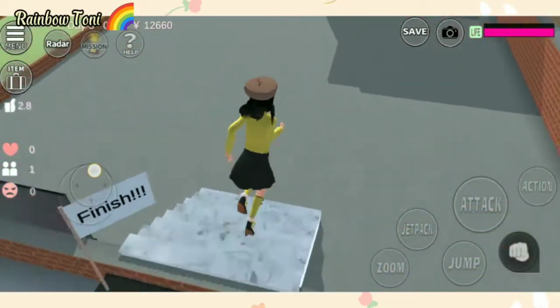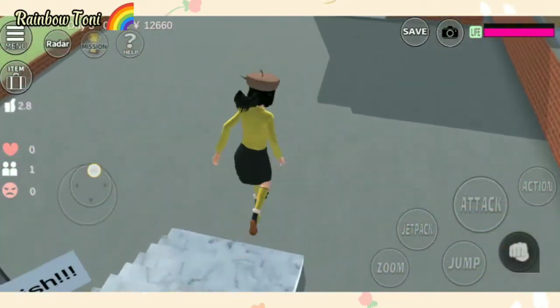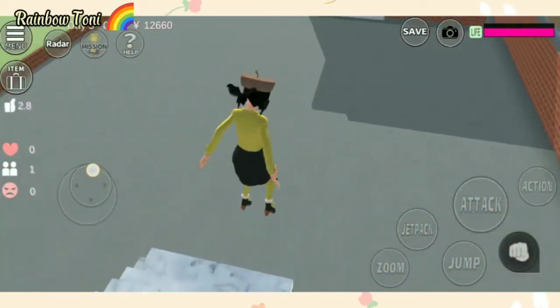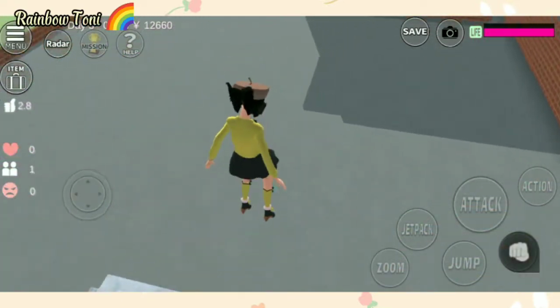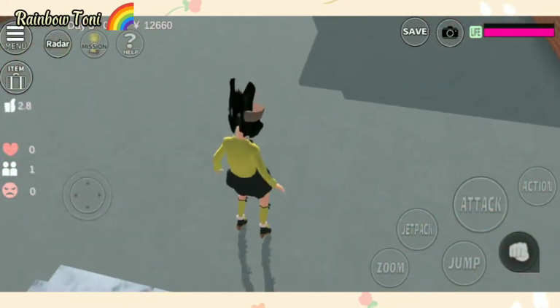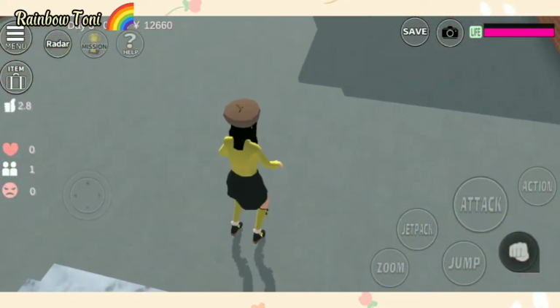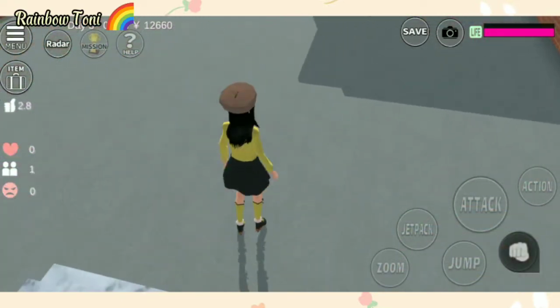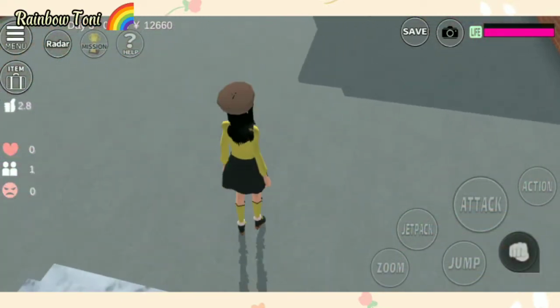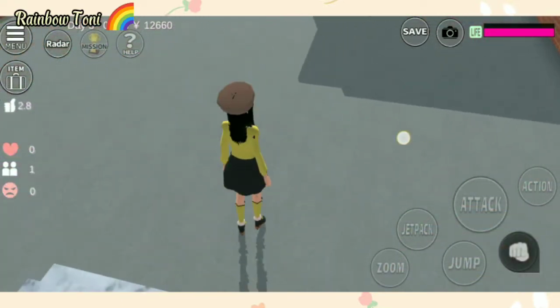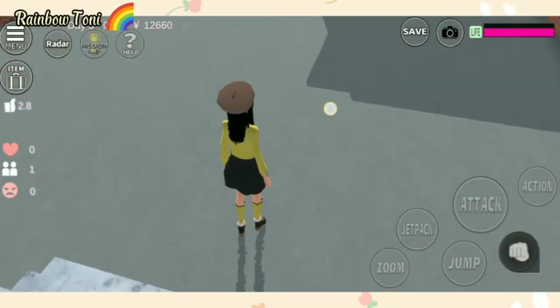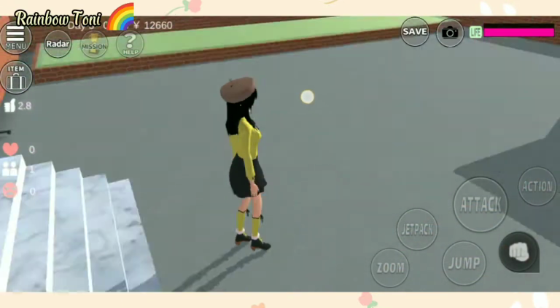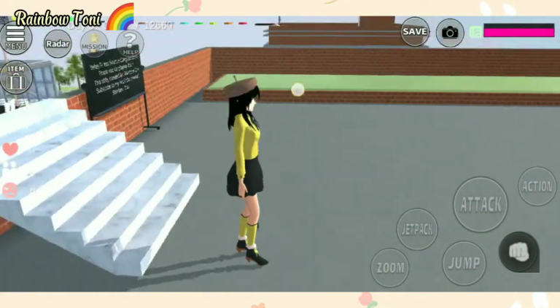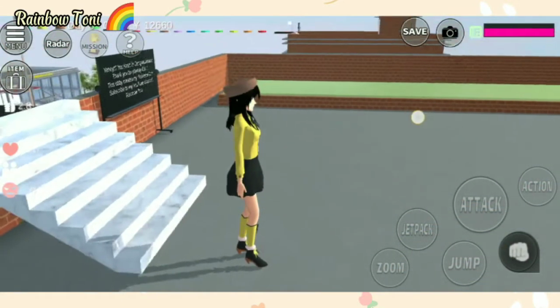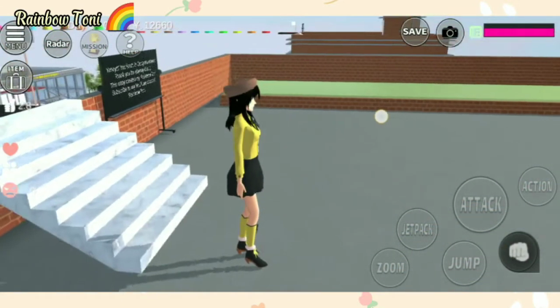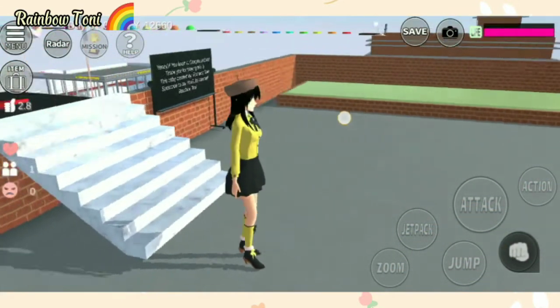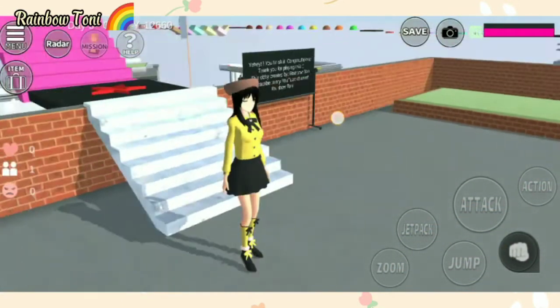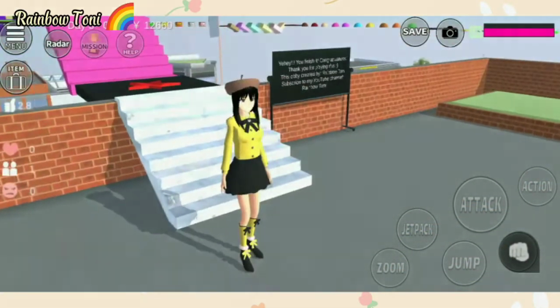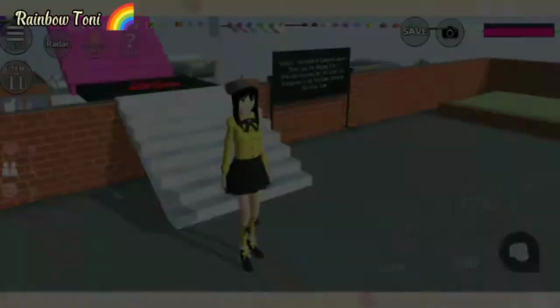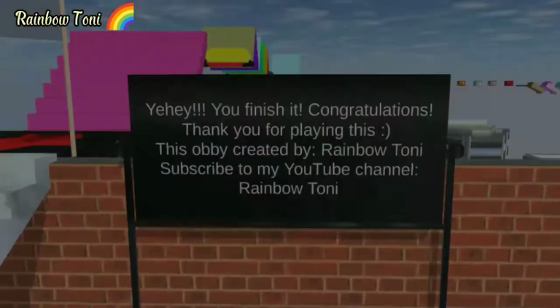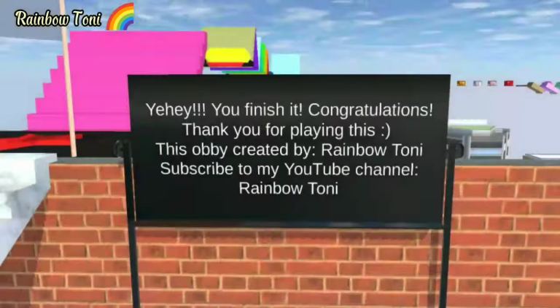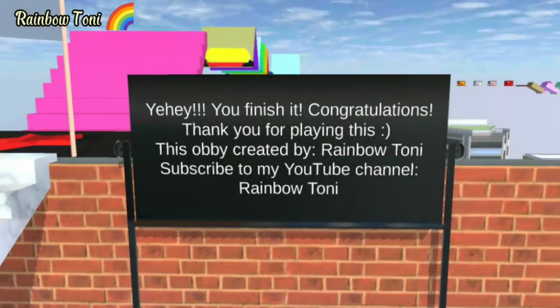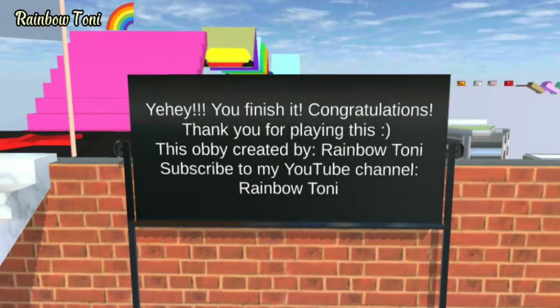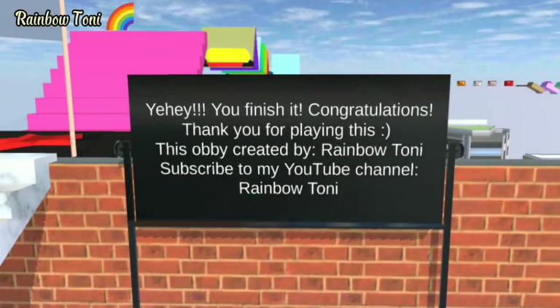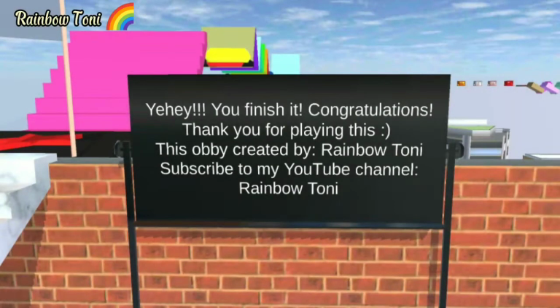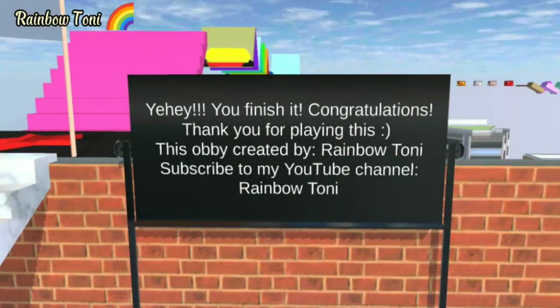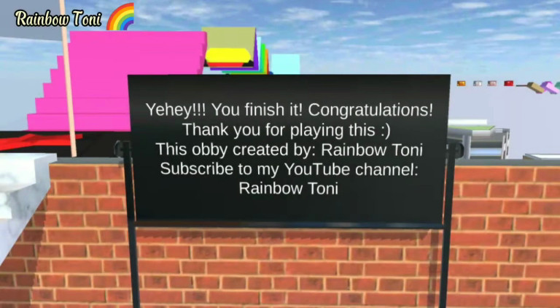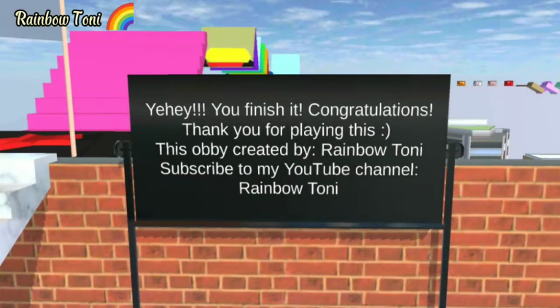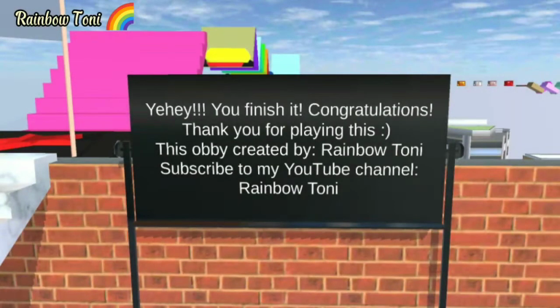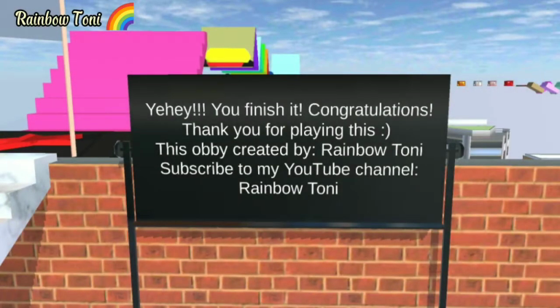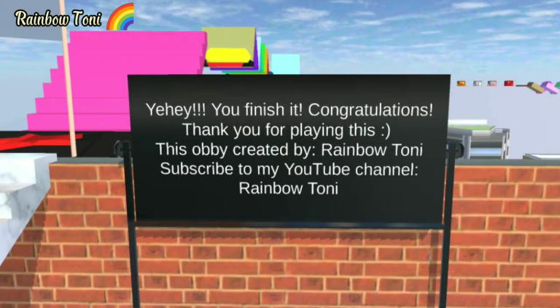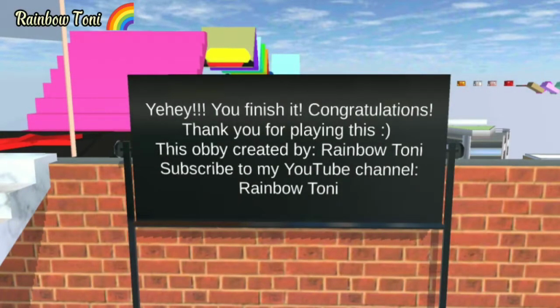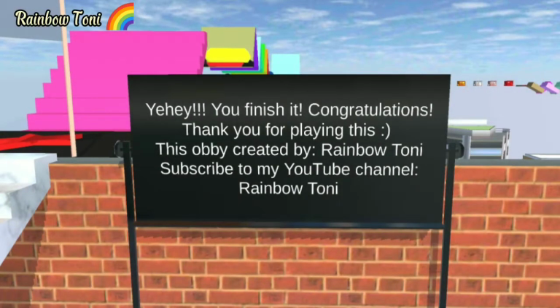Yay, you made it! Yay, we finished it! Congratulations!